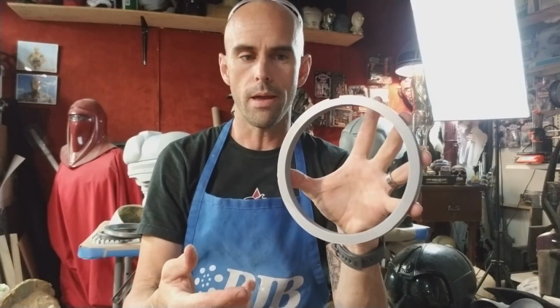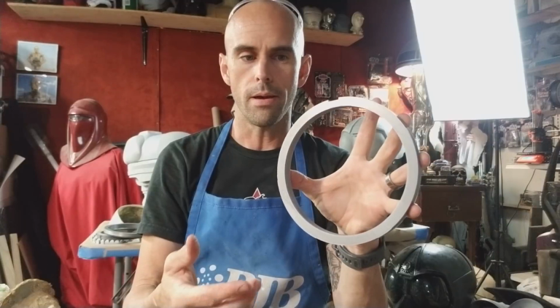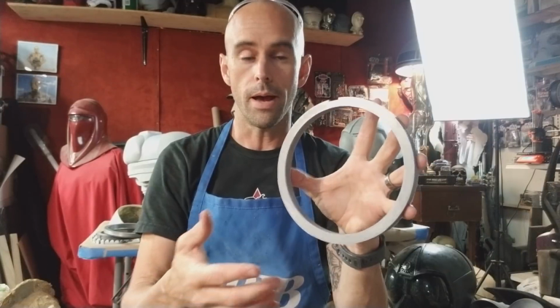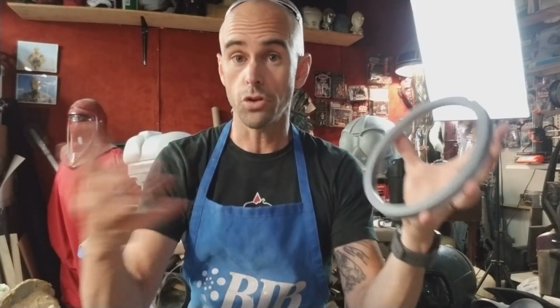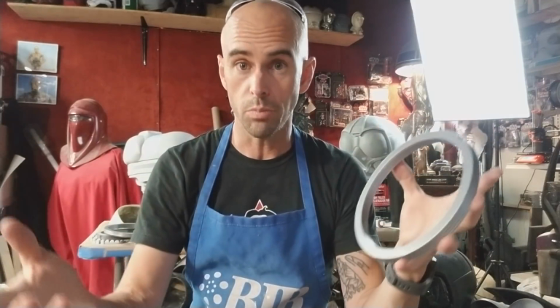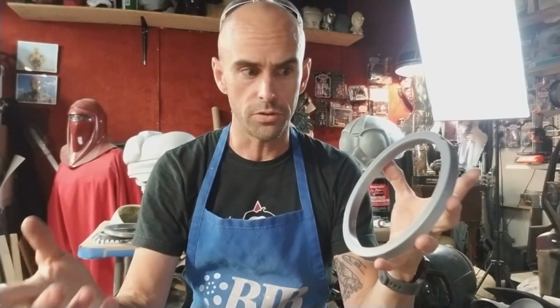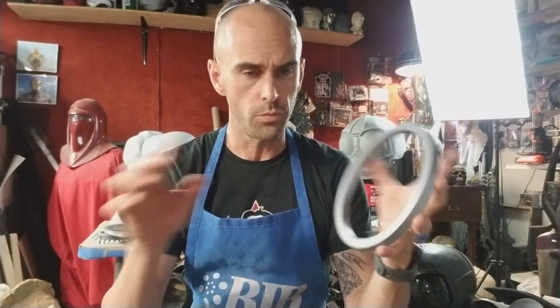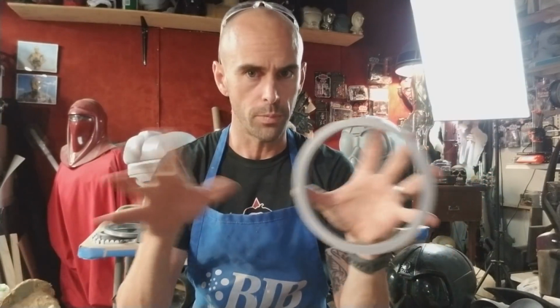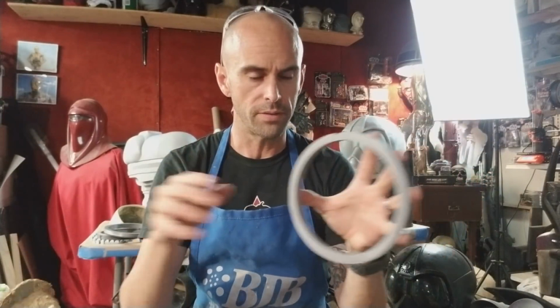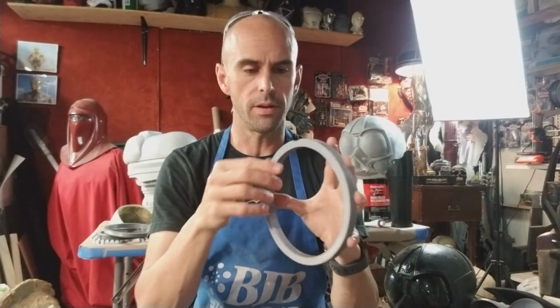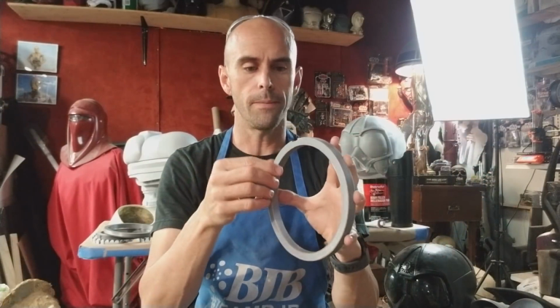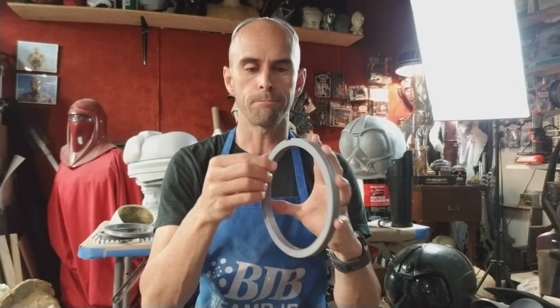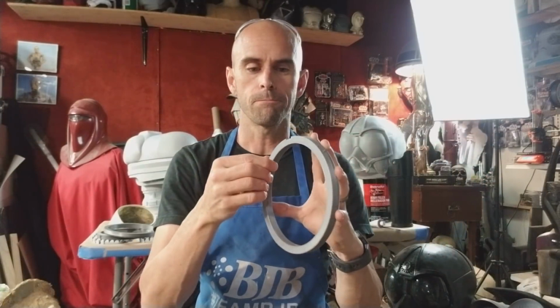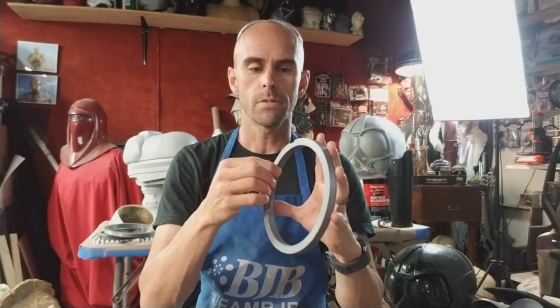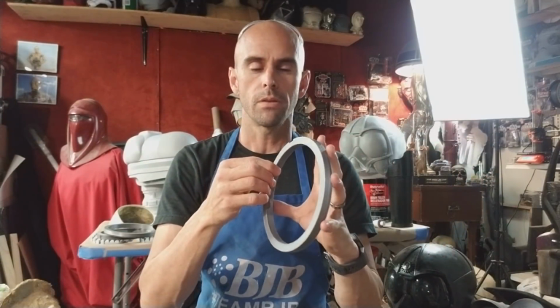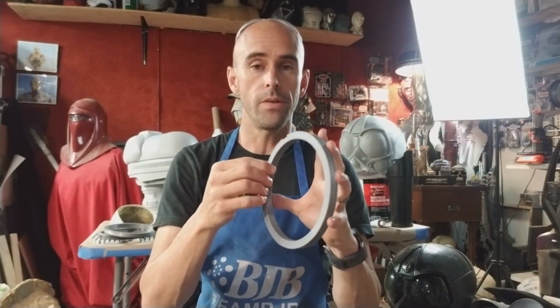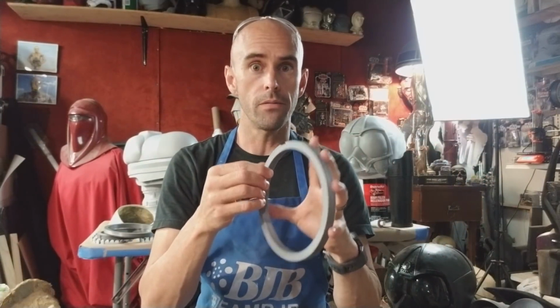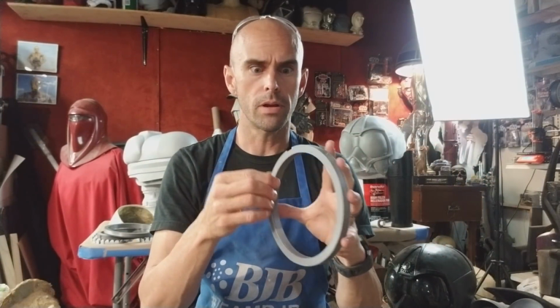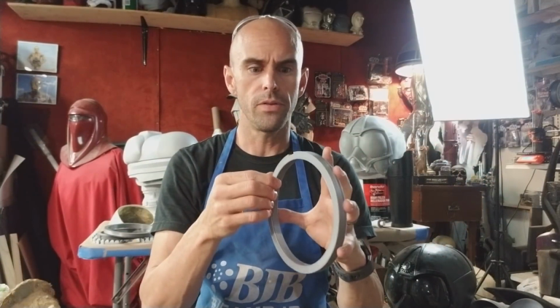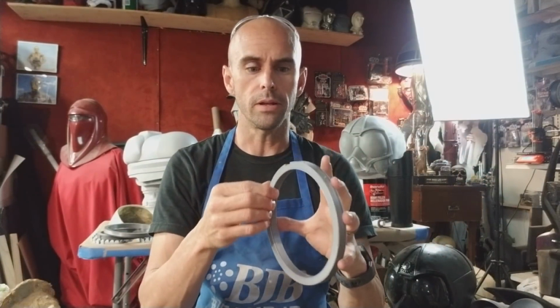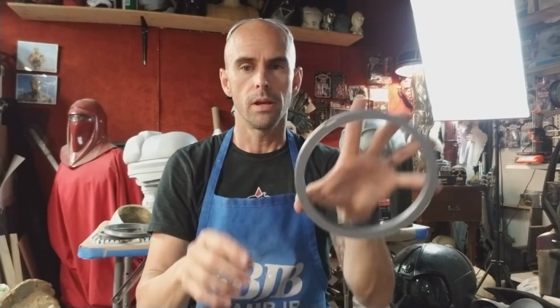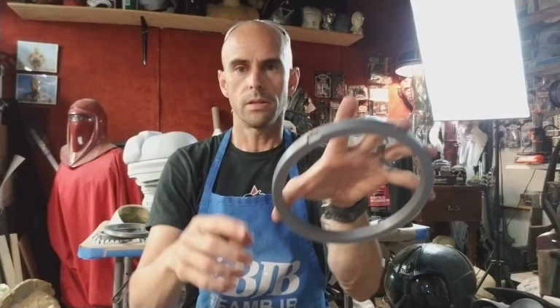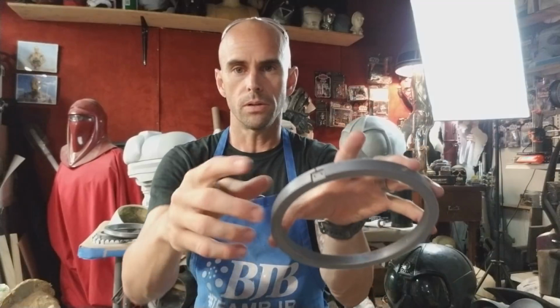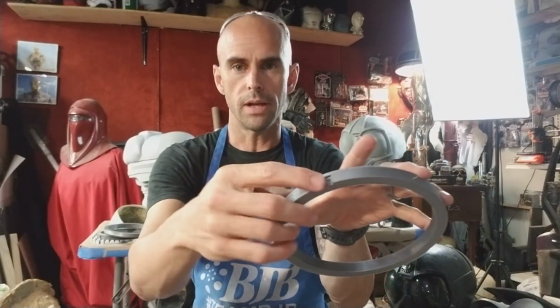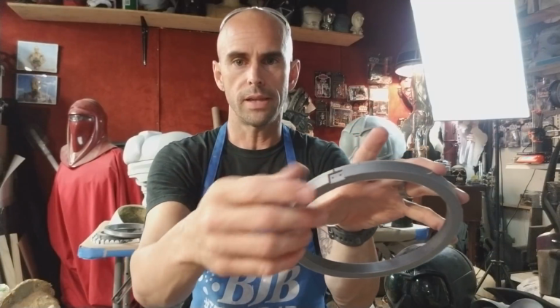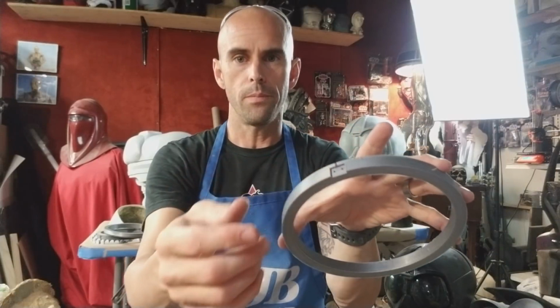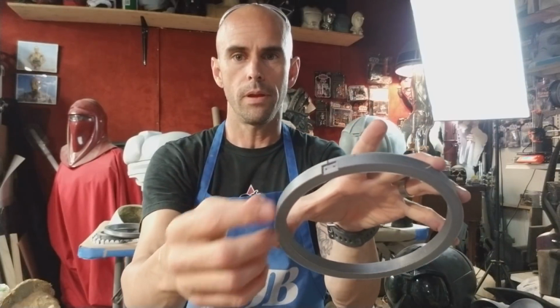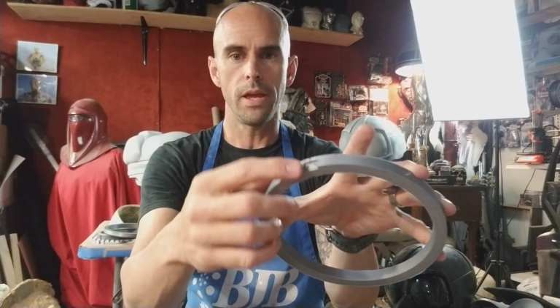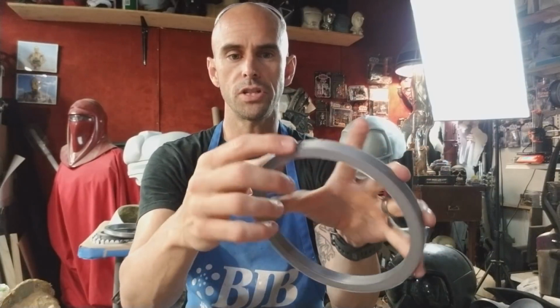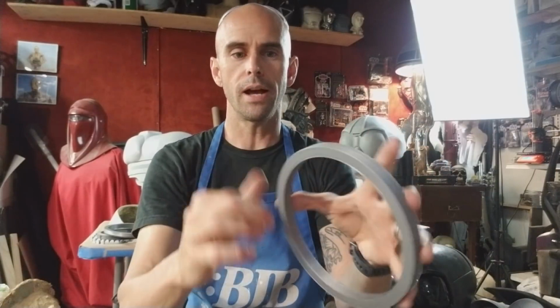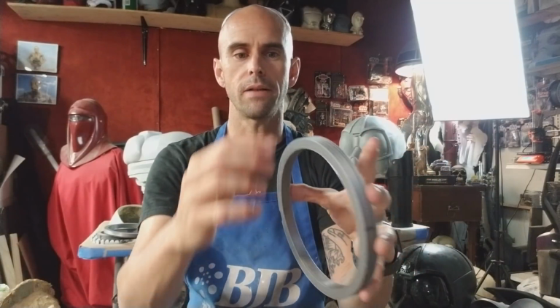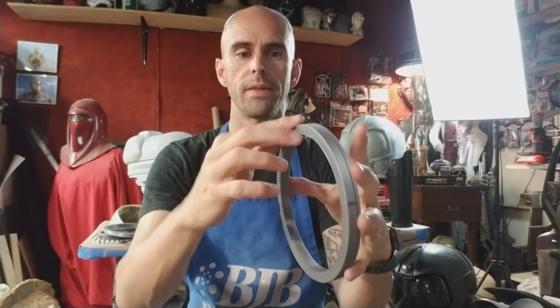It comes off super easy and goes back together super easy, so I can transport the suit — very convenient. It still has the same hinge slots and everything.